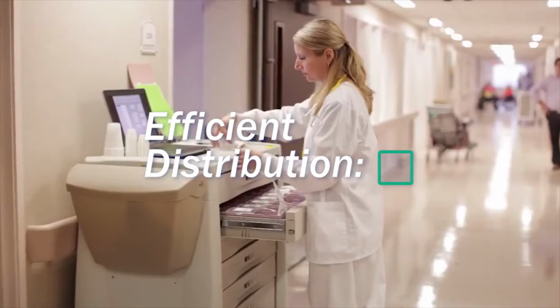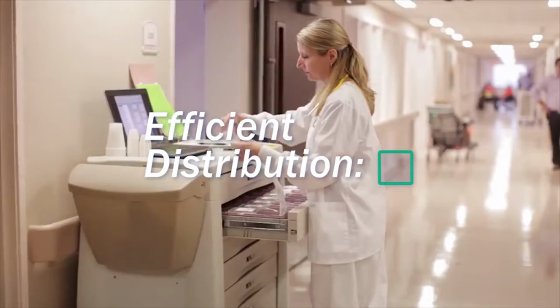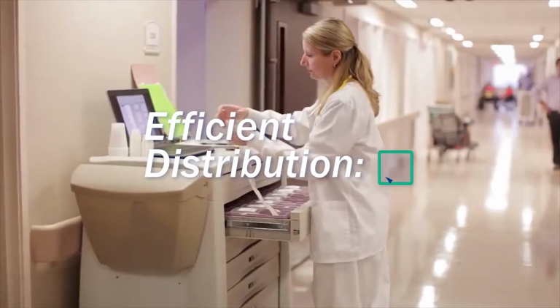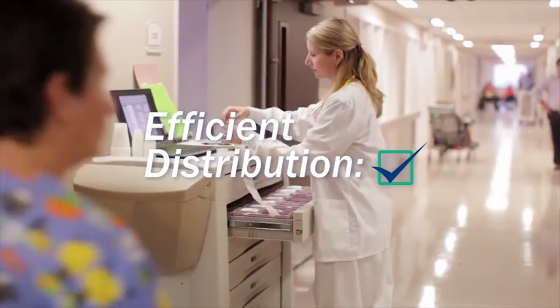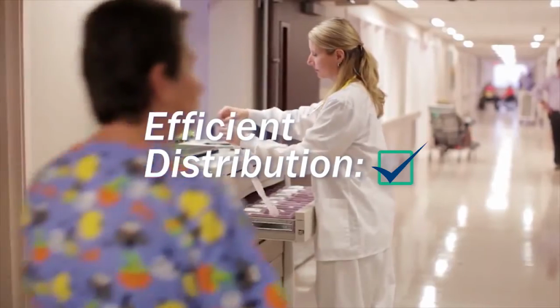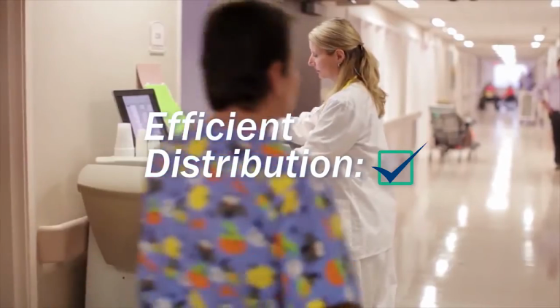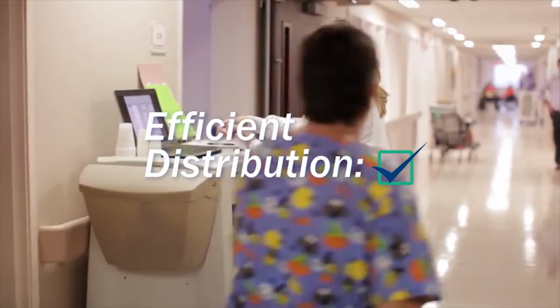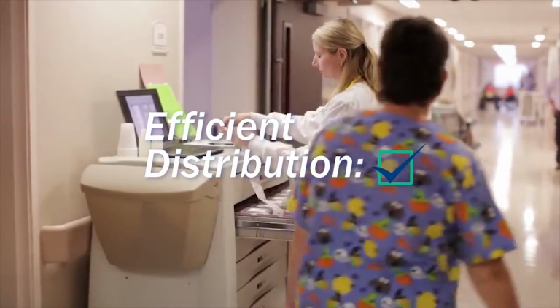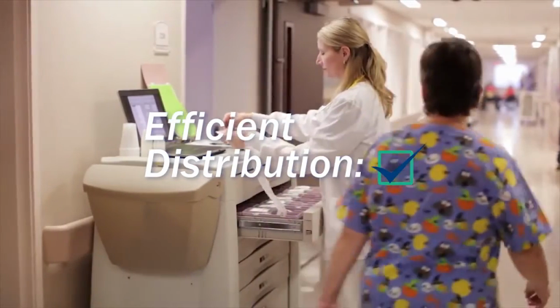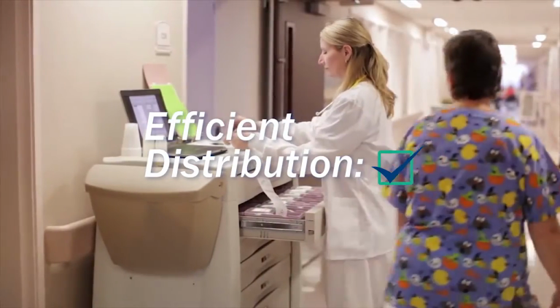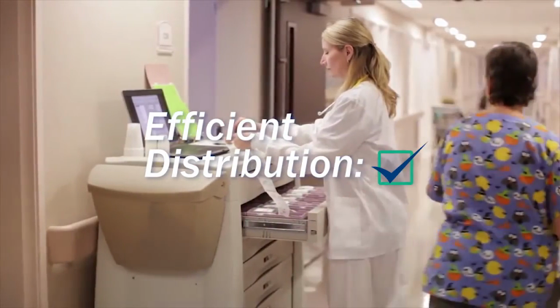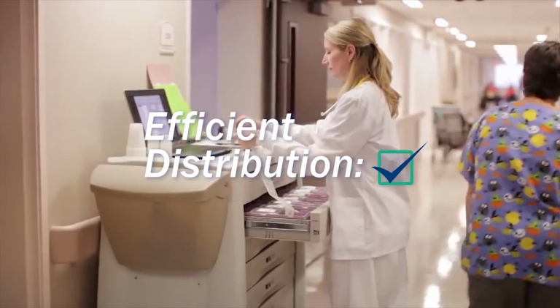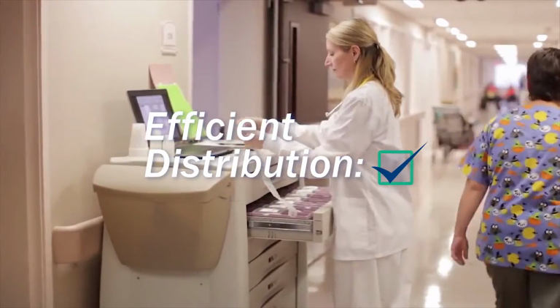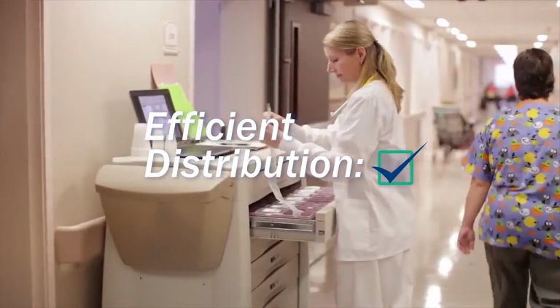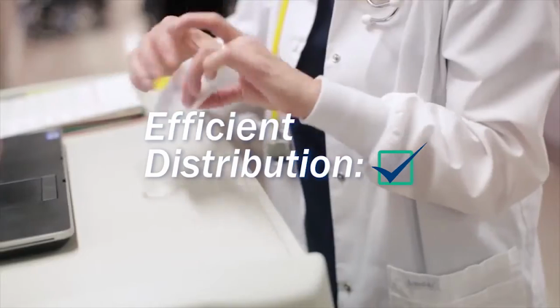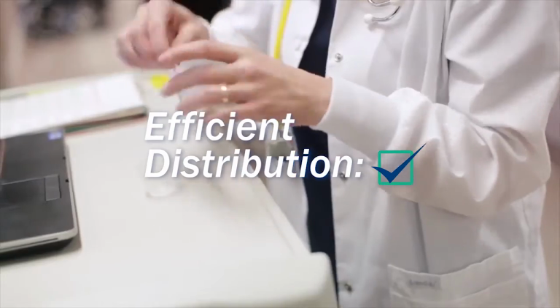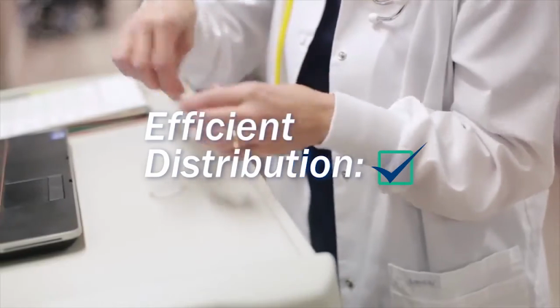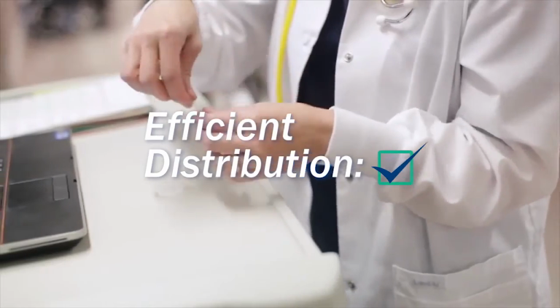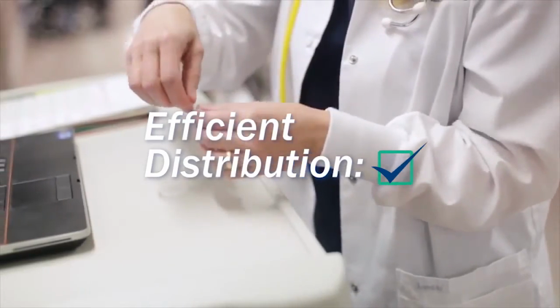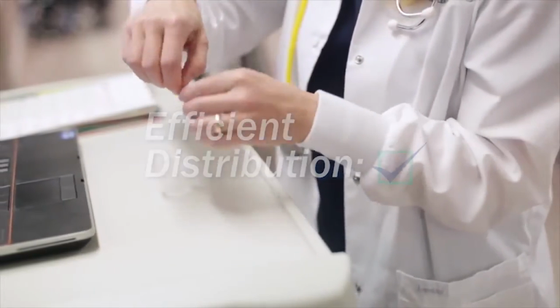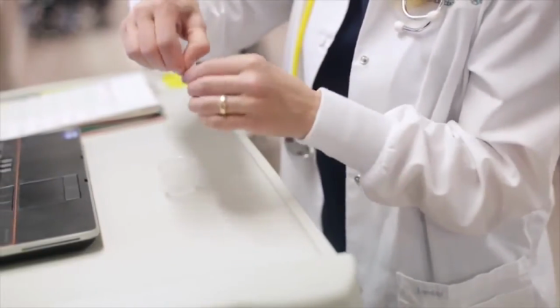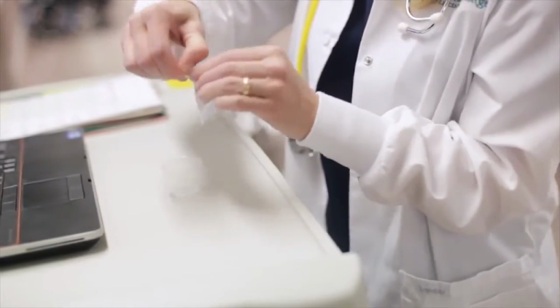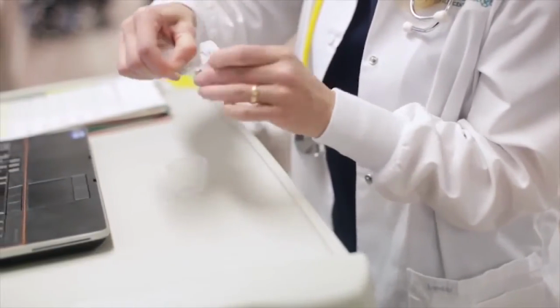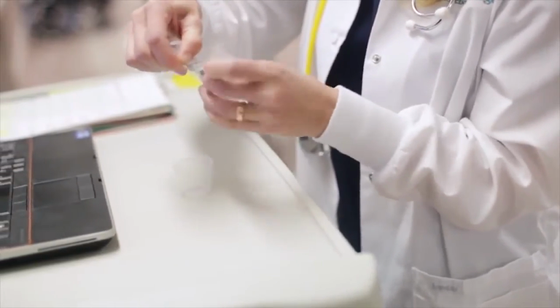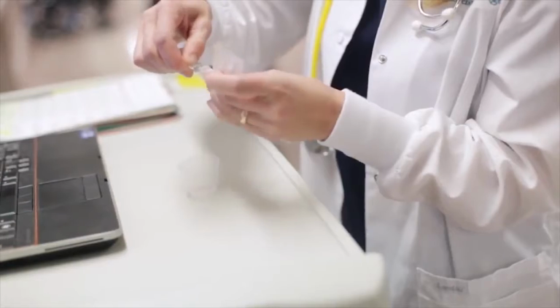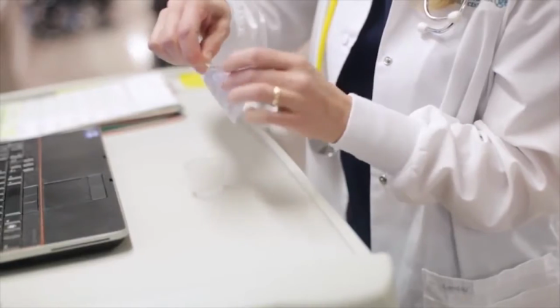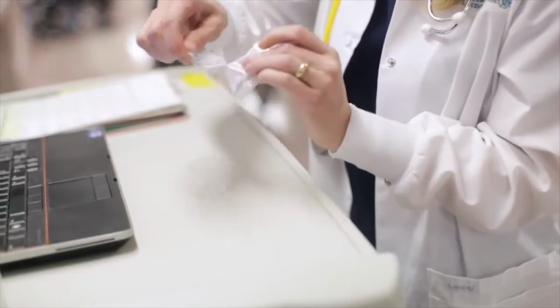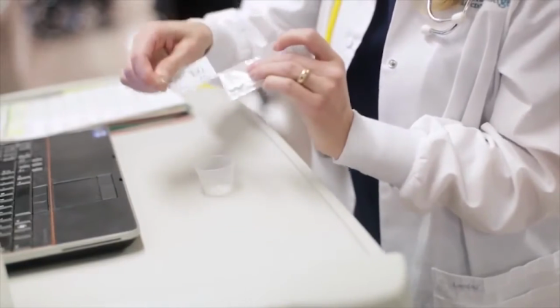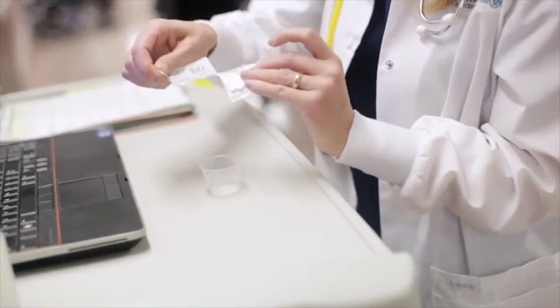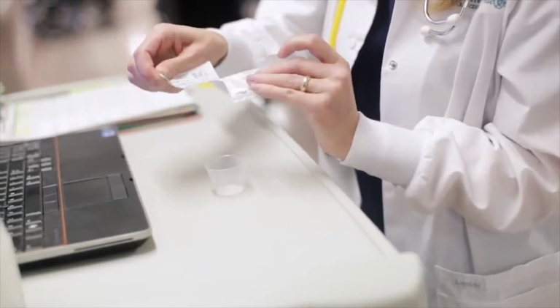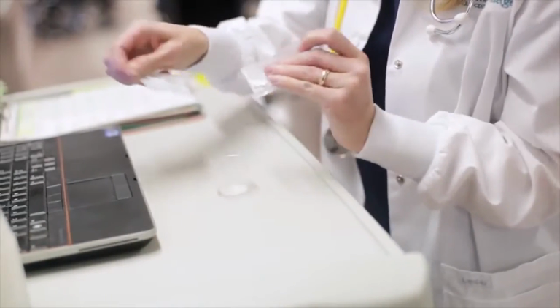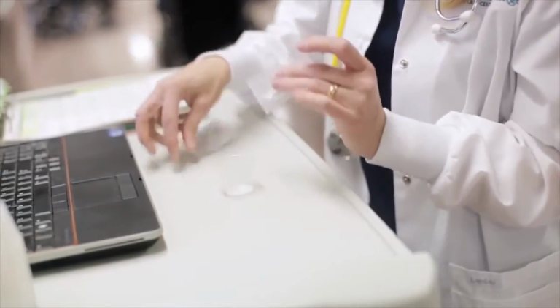Our pharmacists additionally check each approved pack to ensure 100% accuracy for our customers. Once the final pharmacist check is complete, the prescription packaging is sorted by individual patient and prepared for delivery.